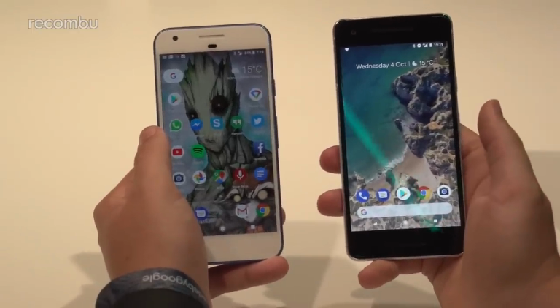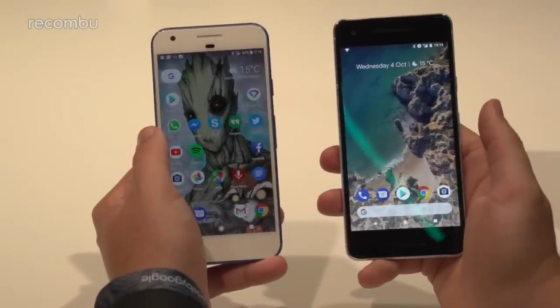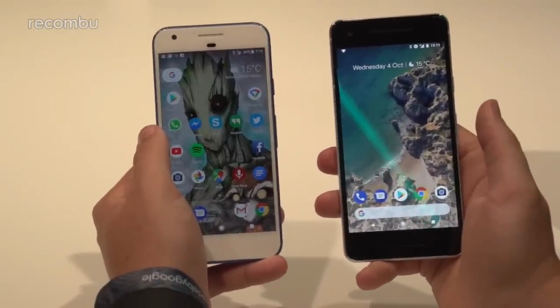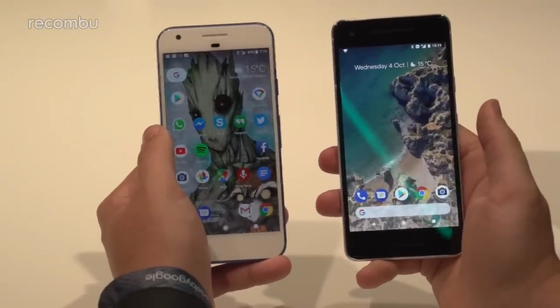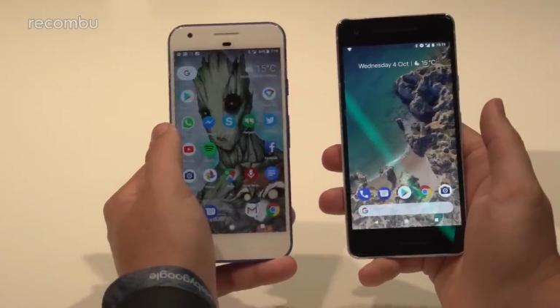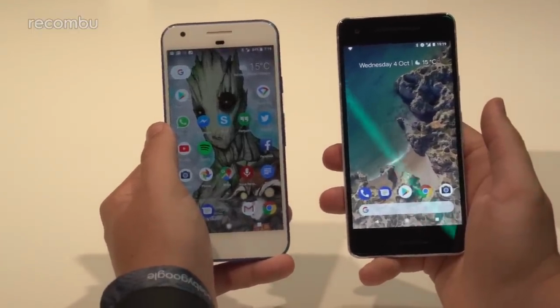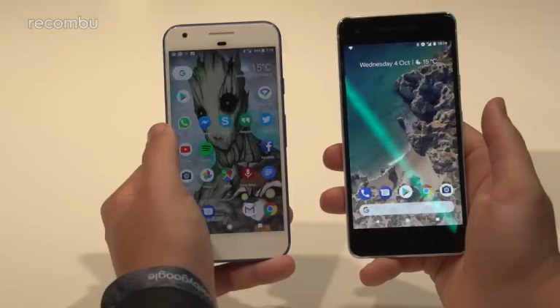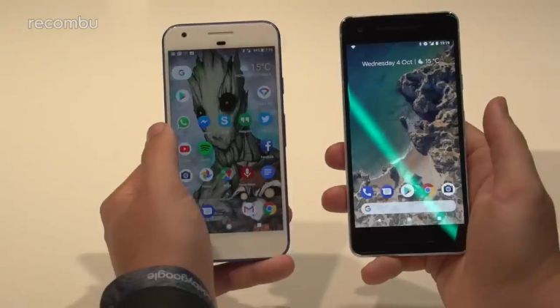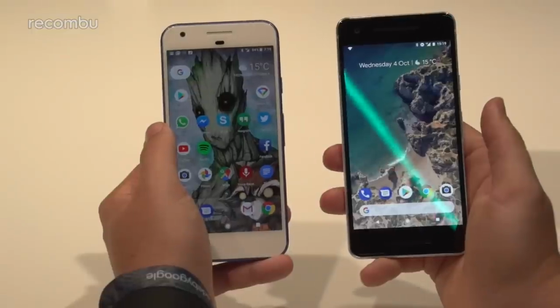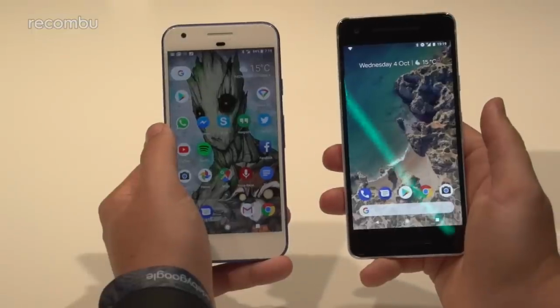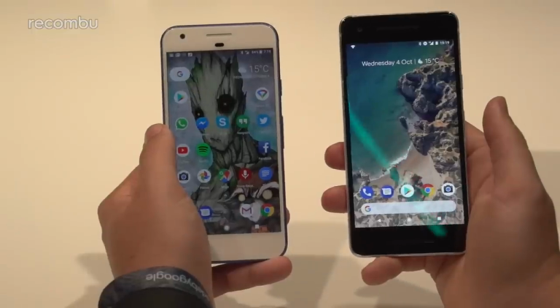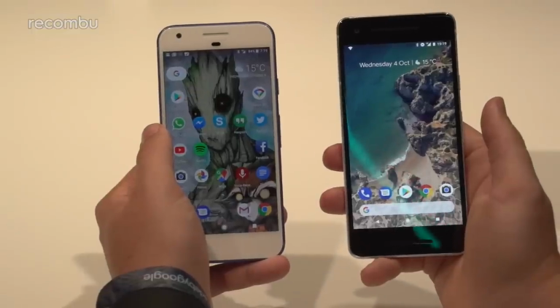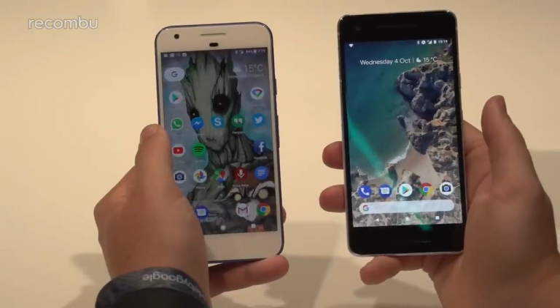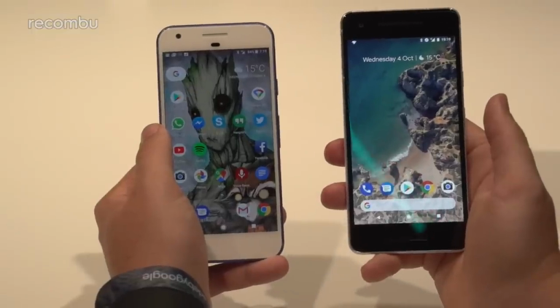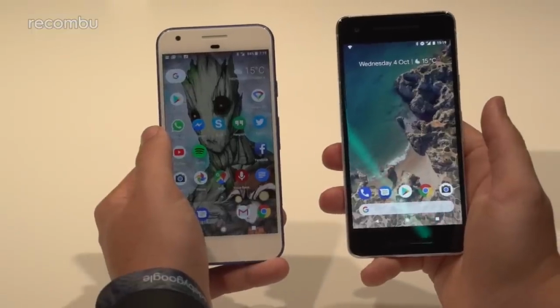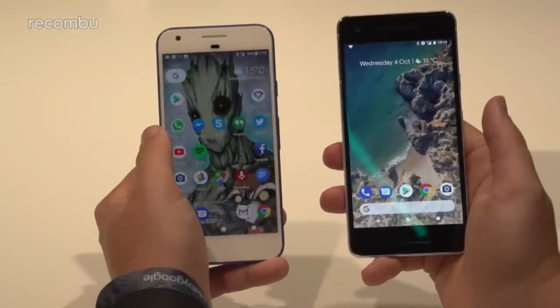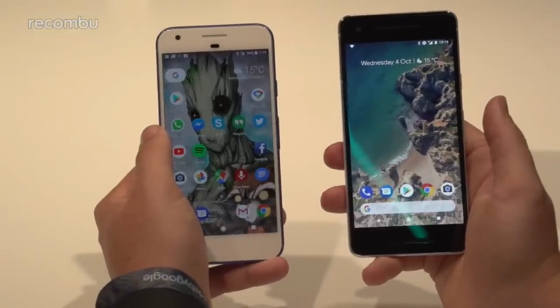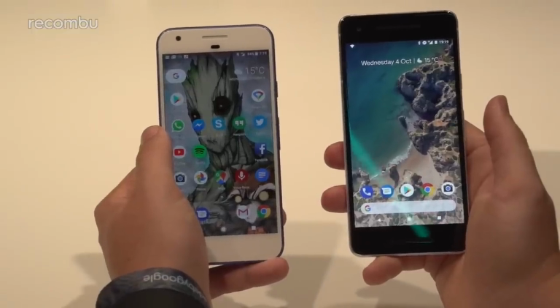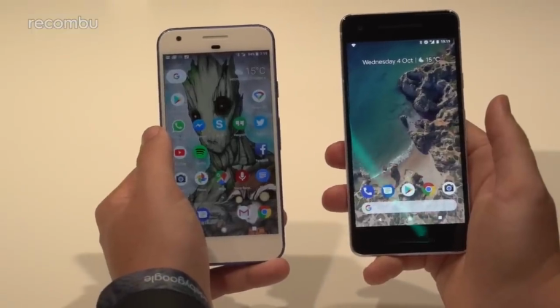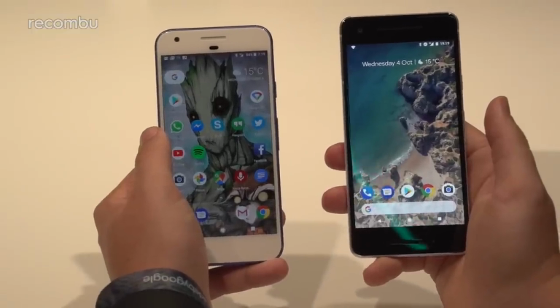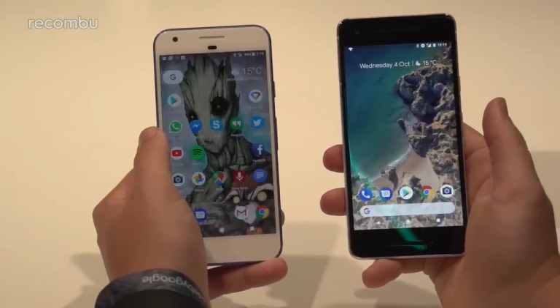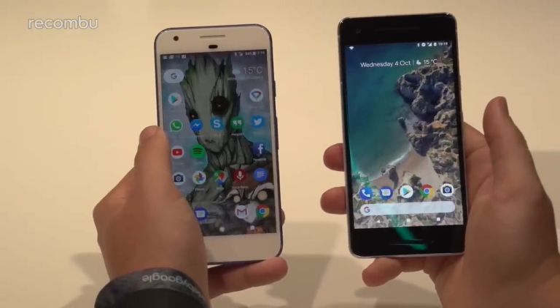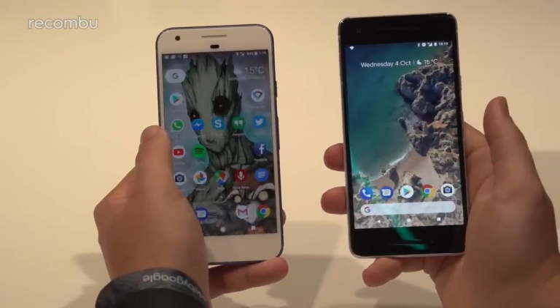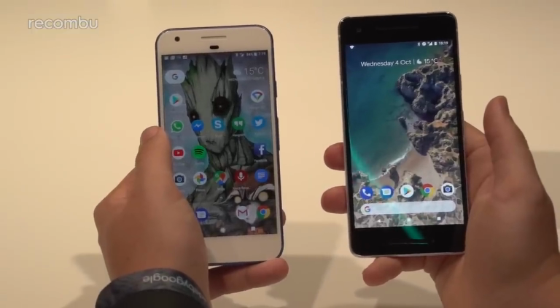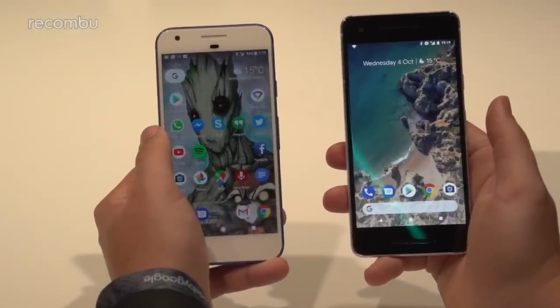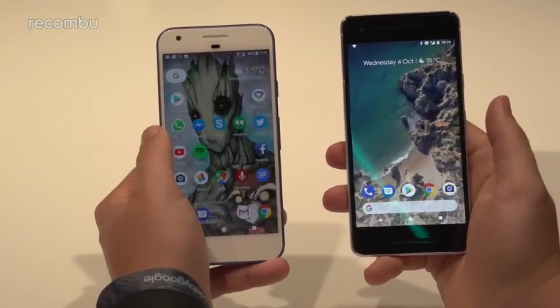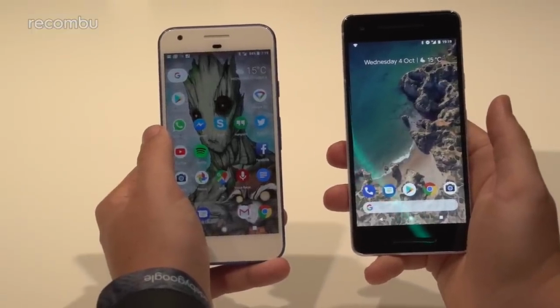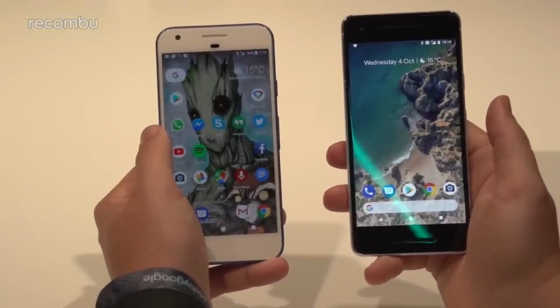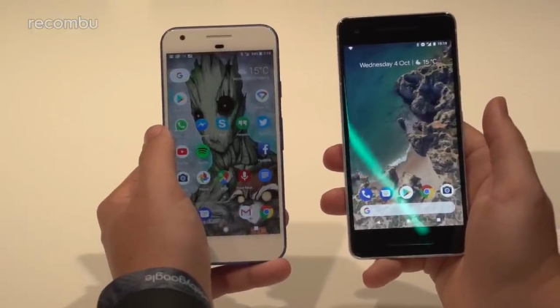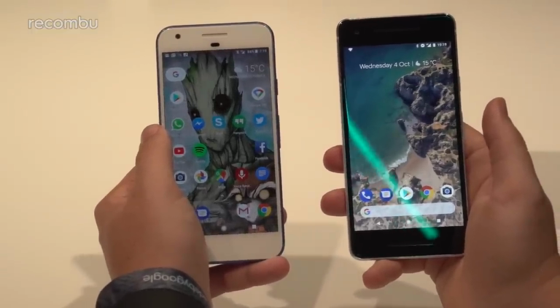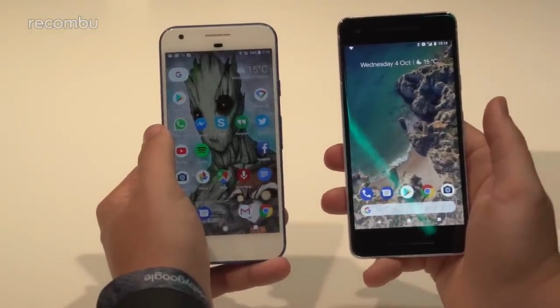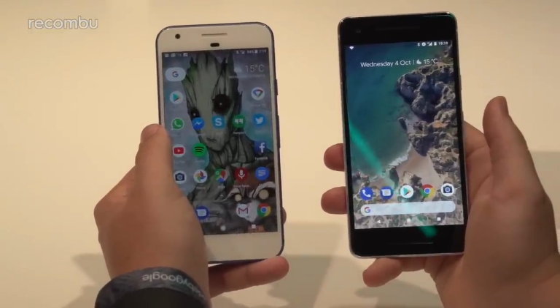That's basically everything I can cover right now, but there's arguably more to talk about which you can read on Recombu.com. Don't forget to subscribe for more videos like this, hit the bell for notifications so you don't miss one, and thanks for watching.